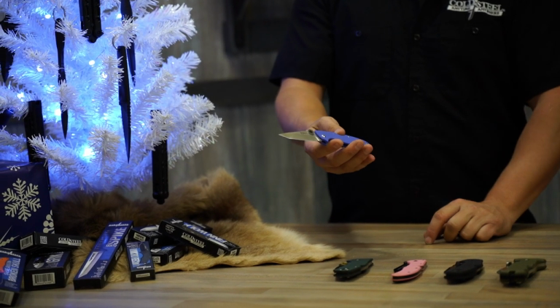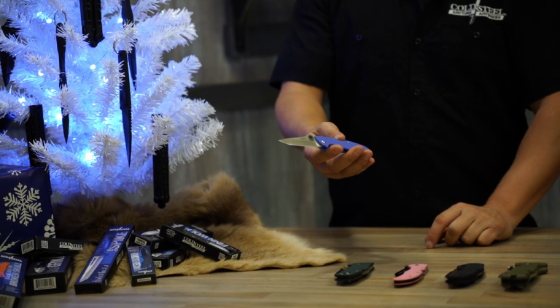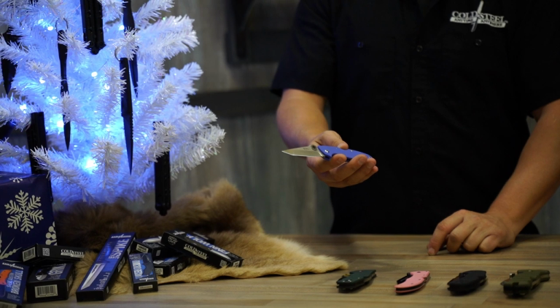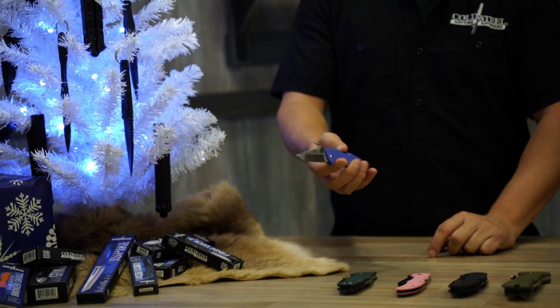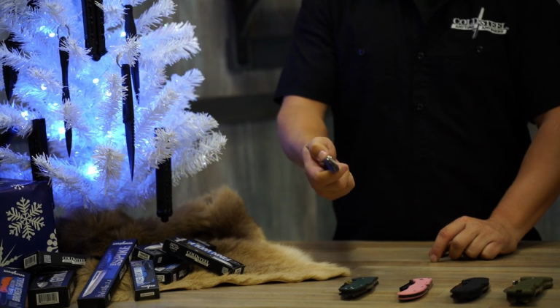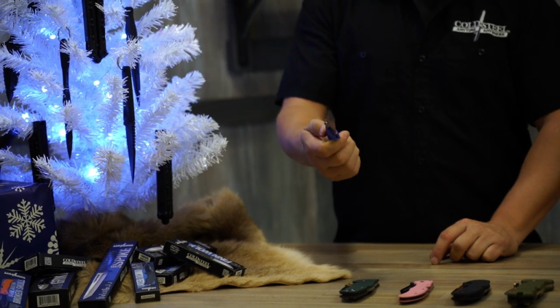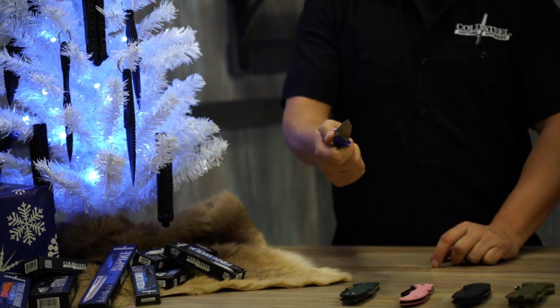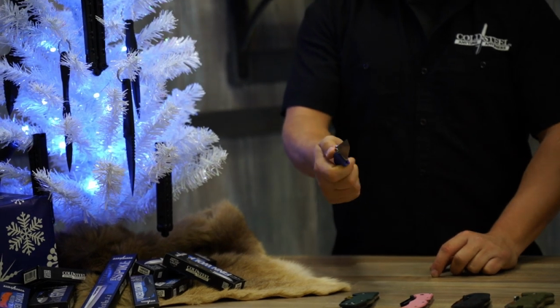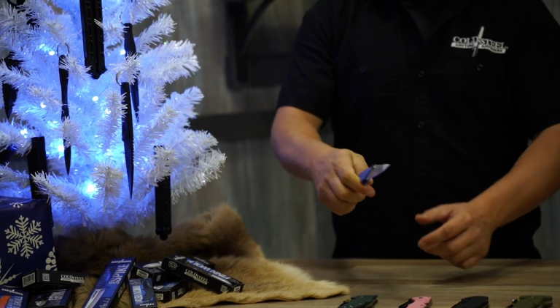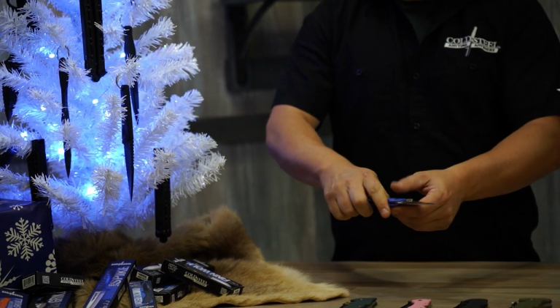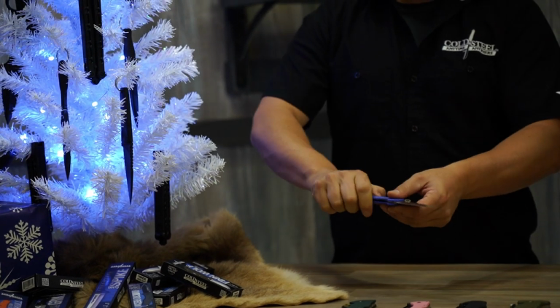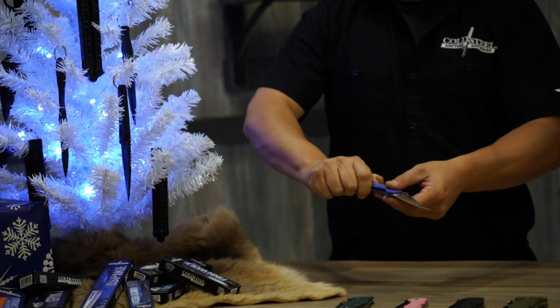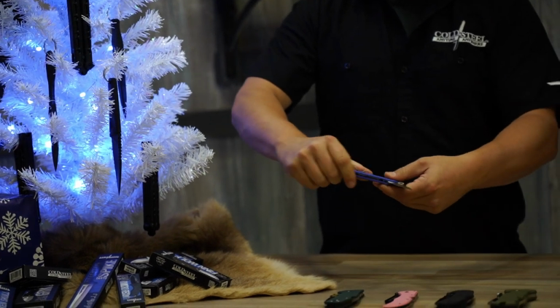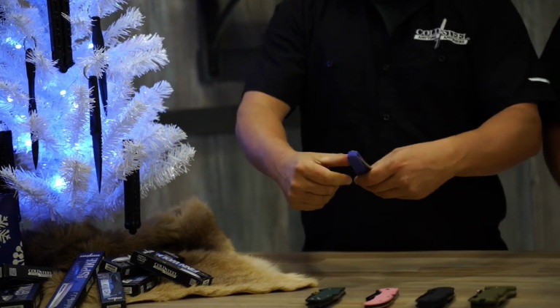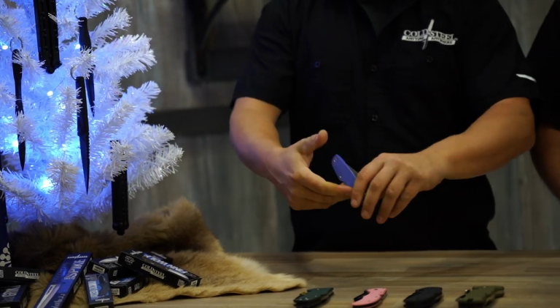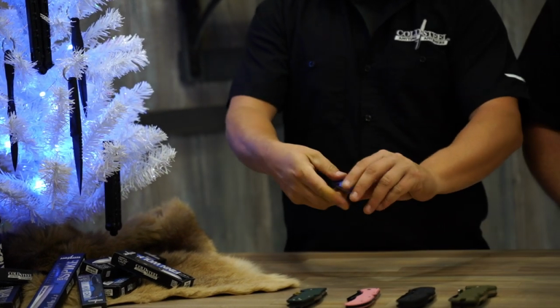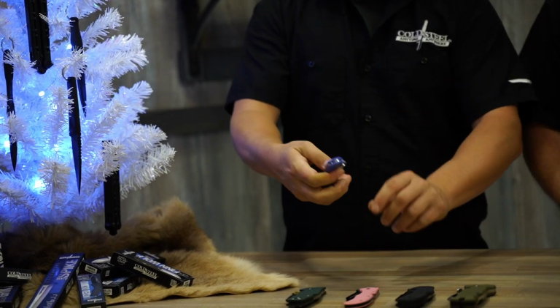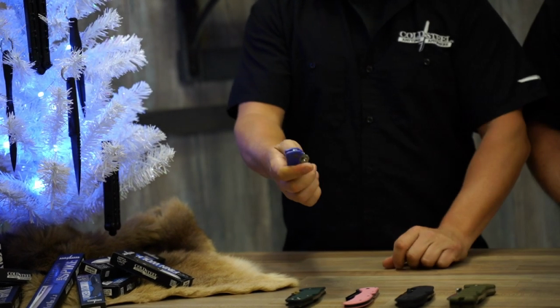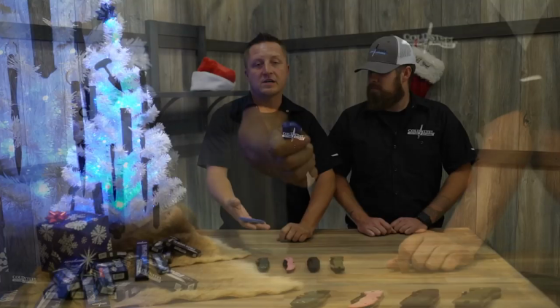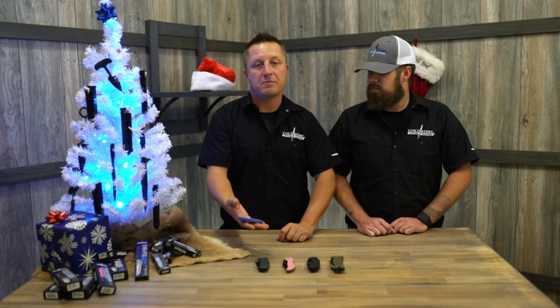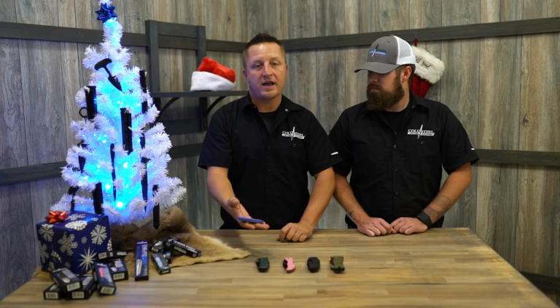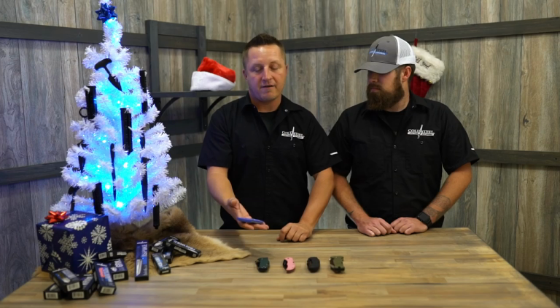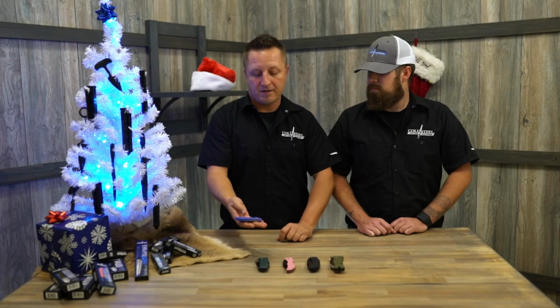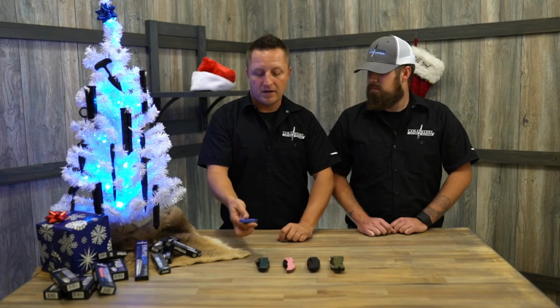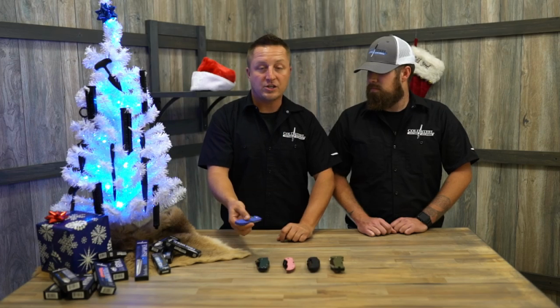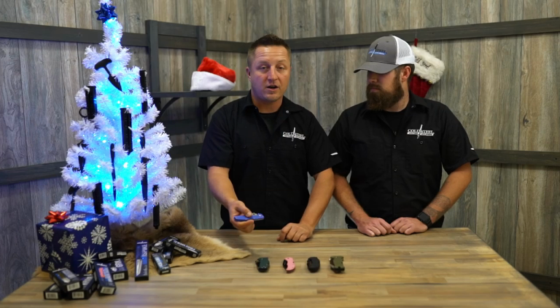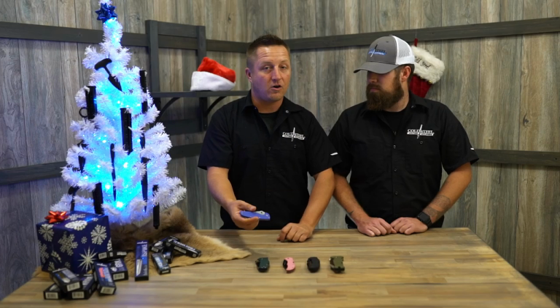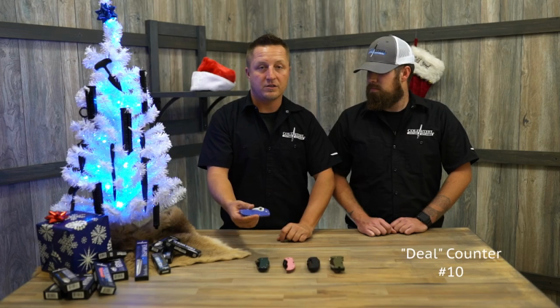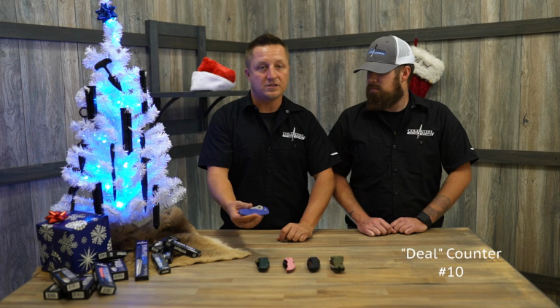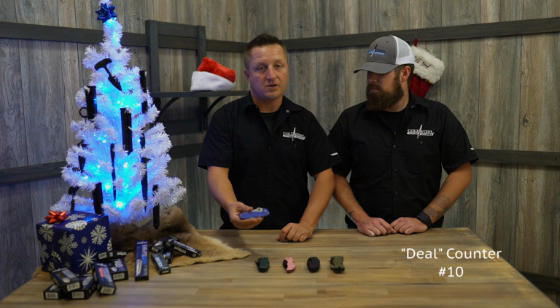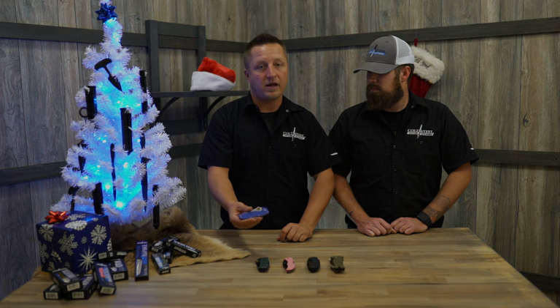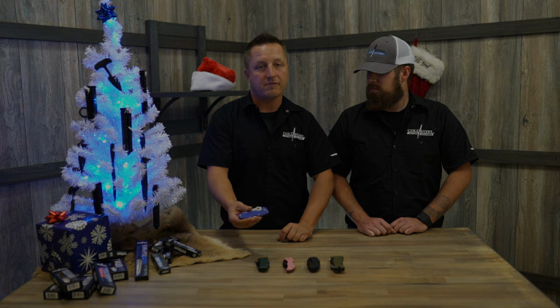So visit coldsteel.com, click on the Holiday Sale tab at the top of the nav, and check out all the deals that we have.